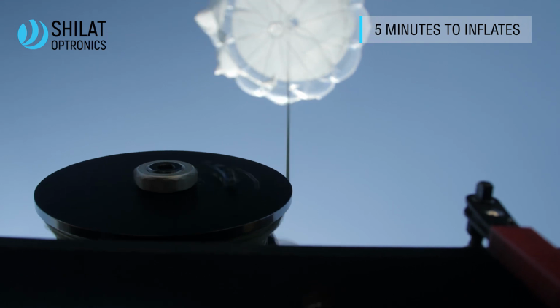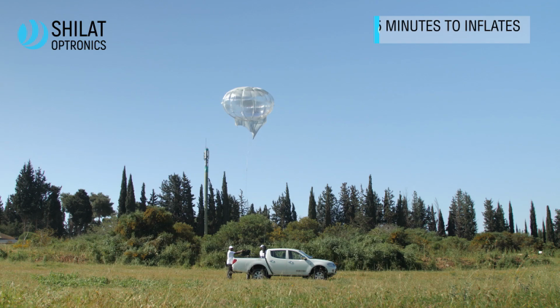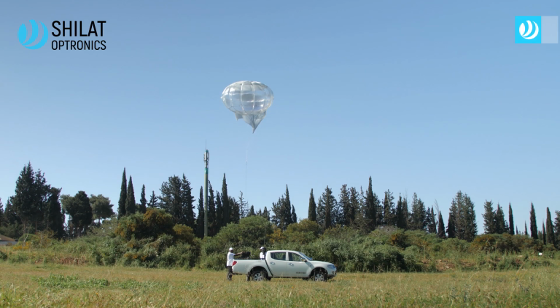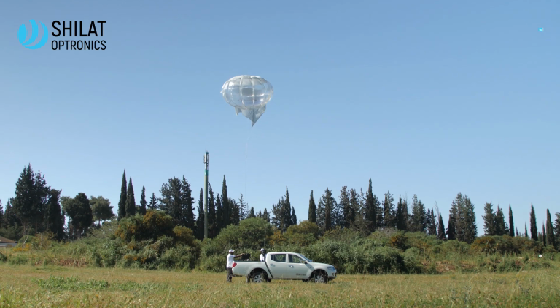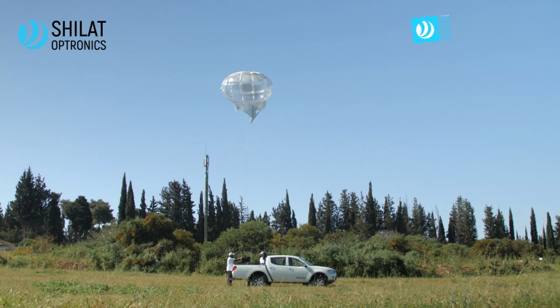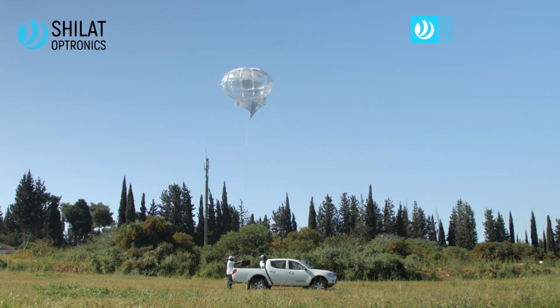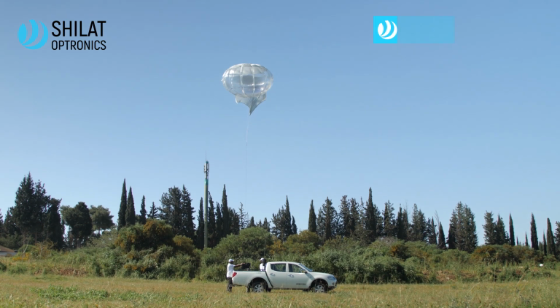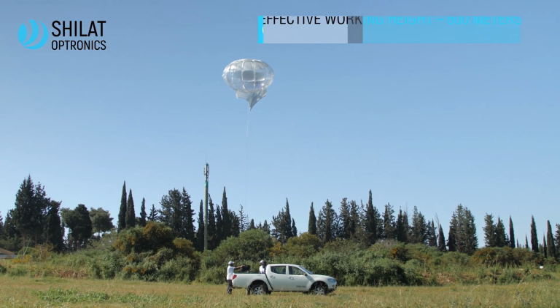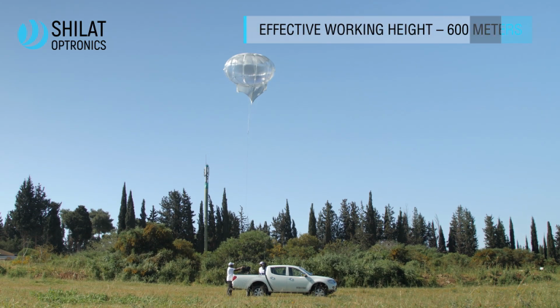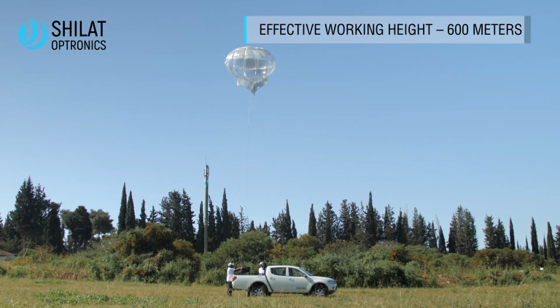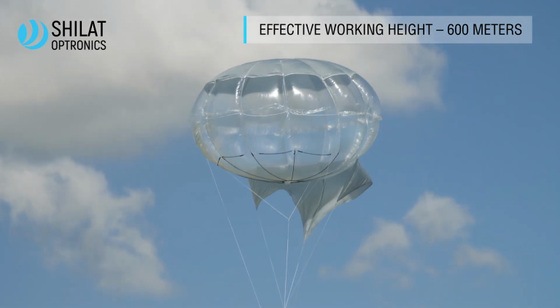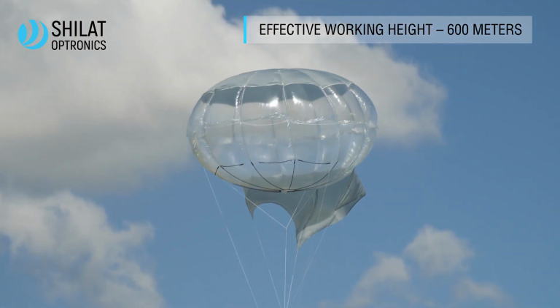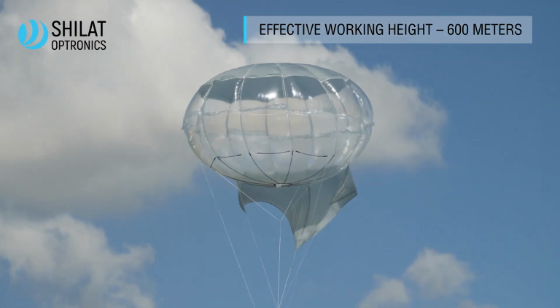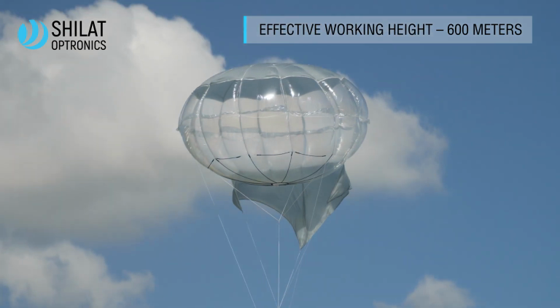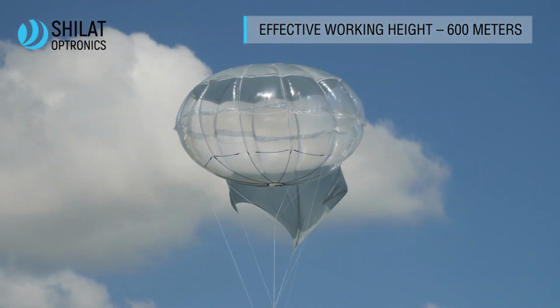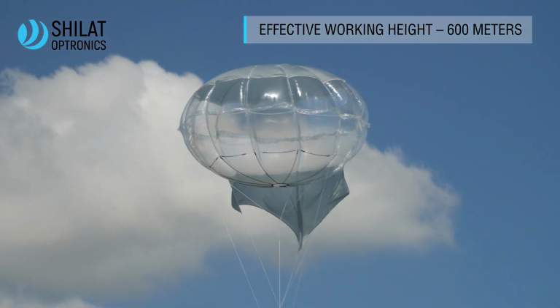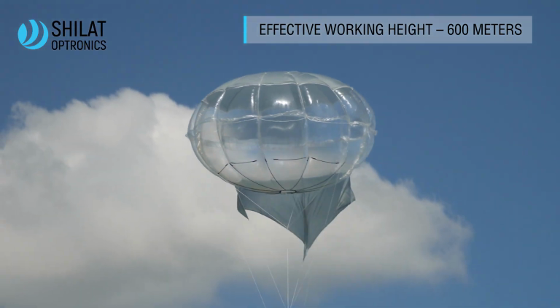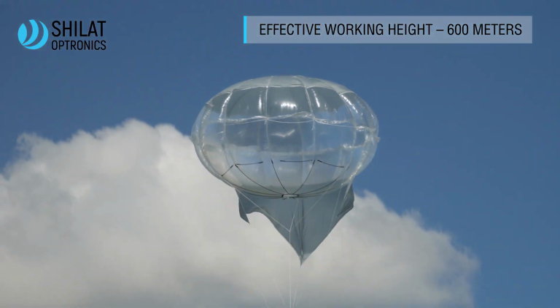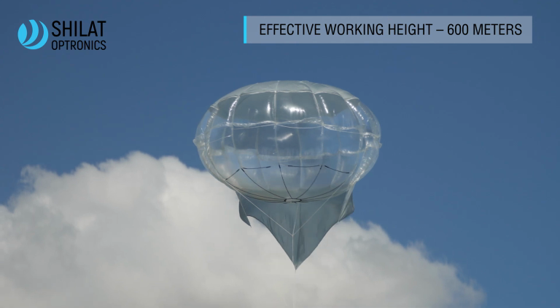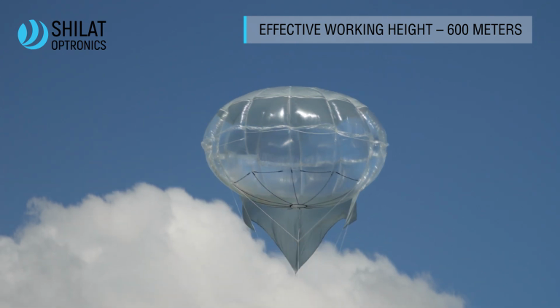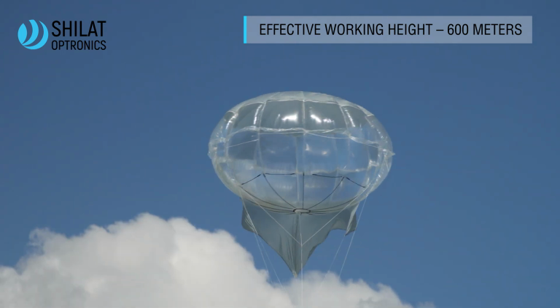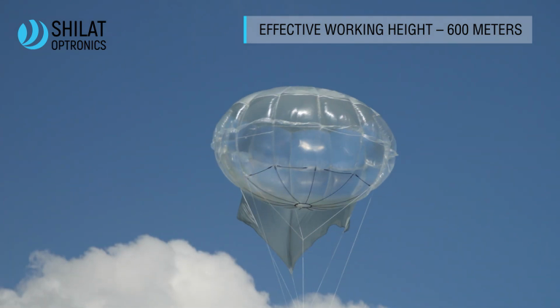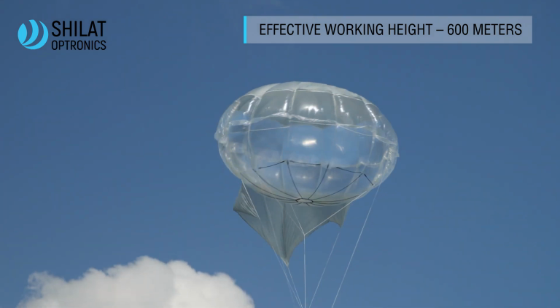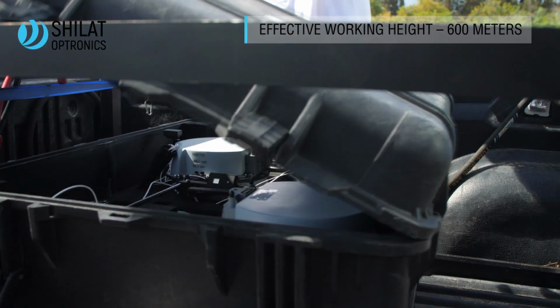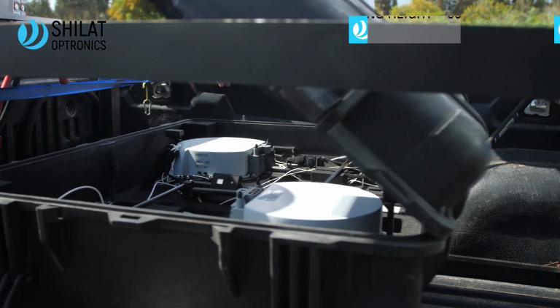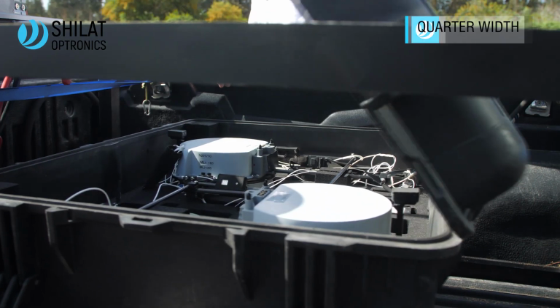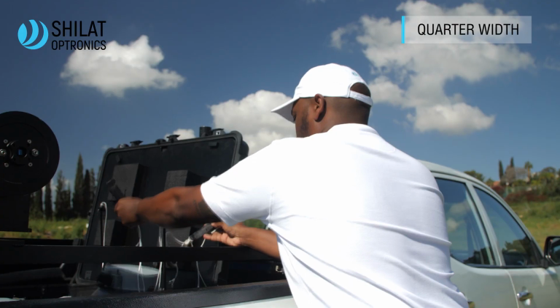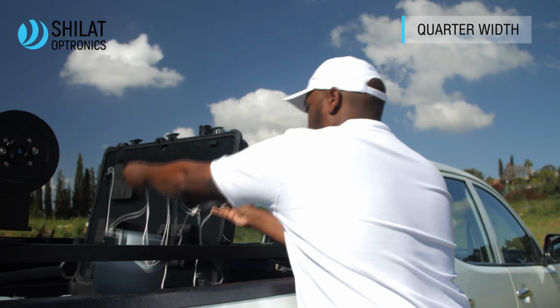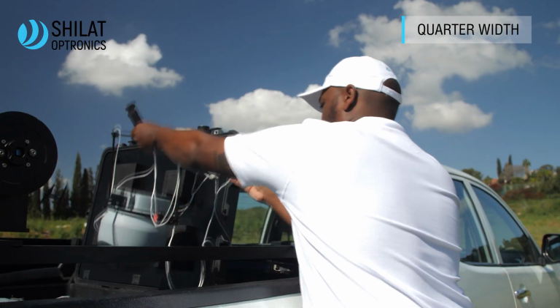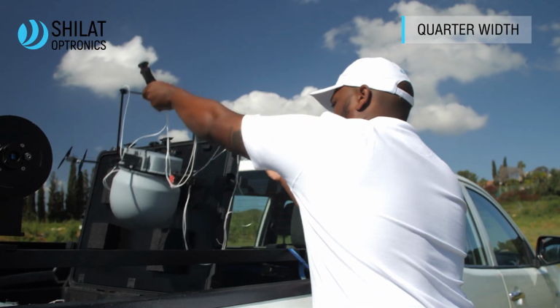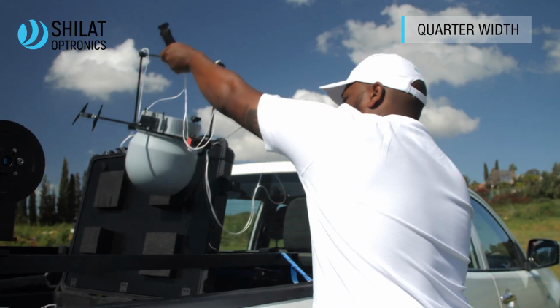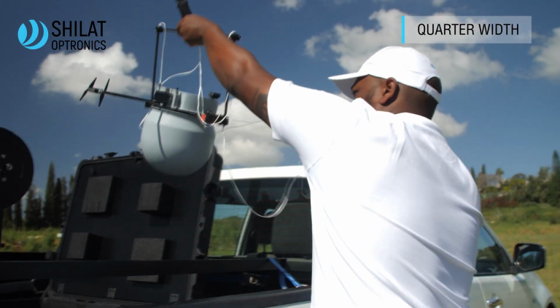And within 60 seconds, it hovers up to 600 meters and higher, becoming virtually unnoticeable.